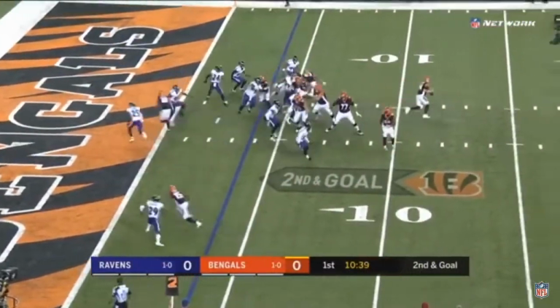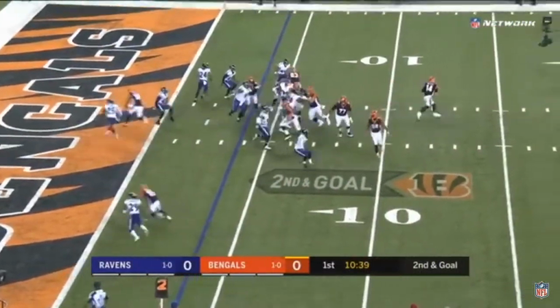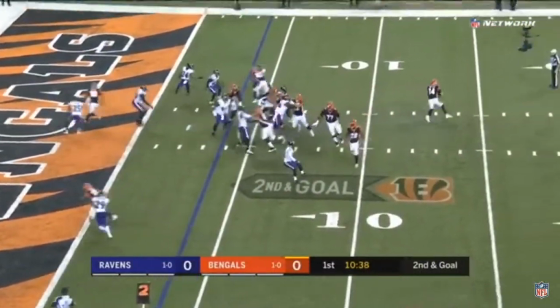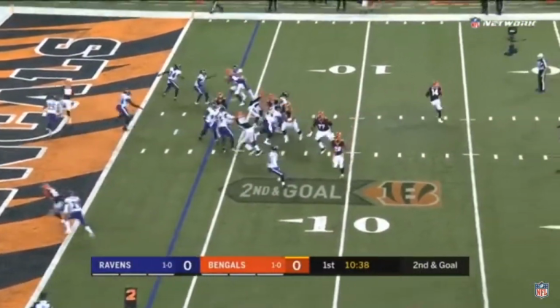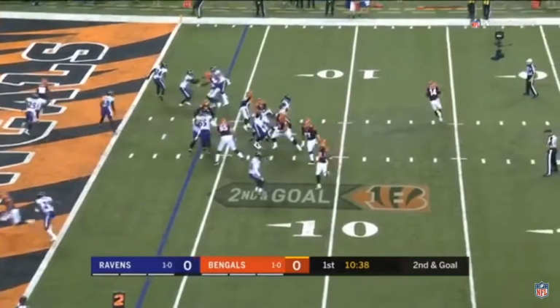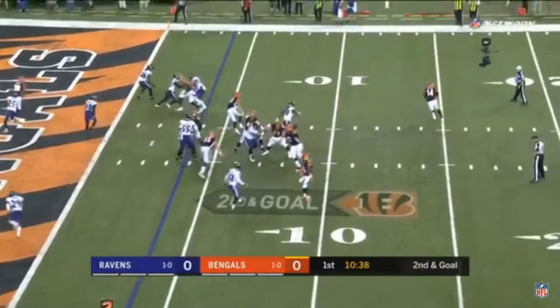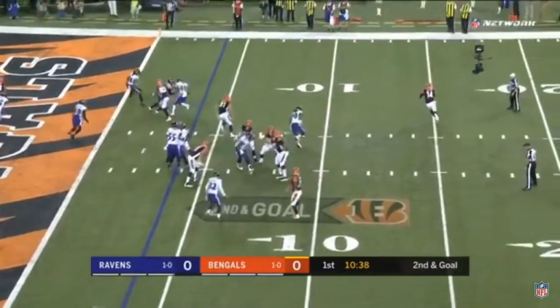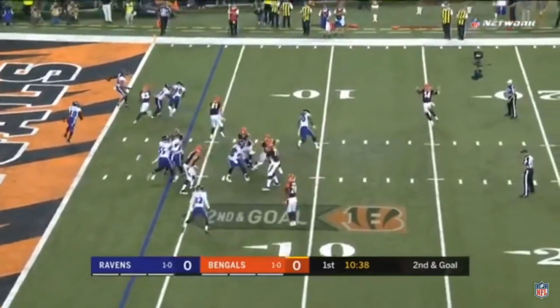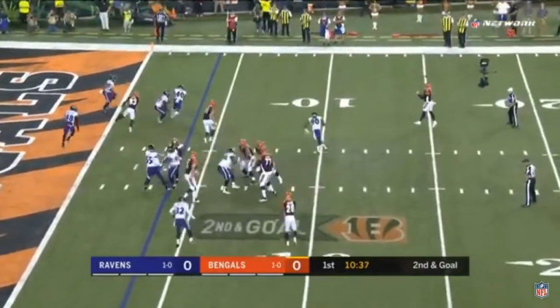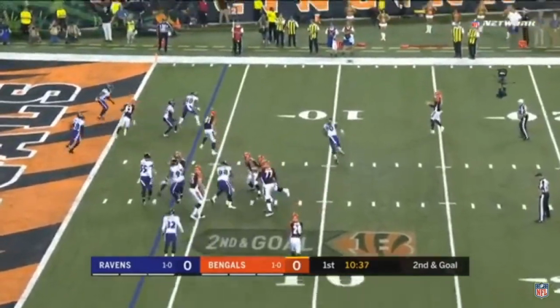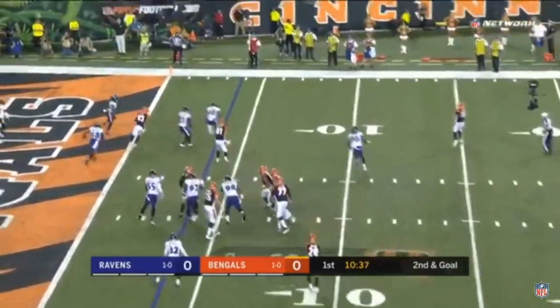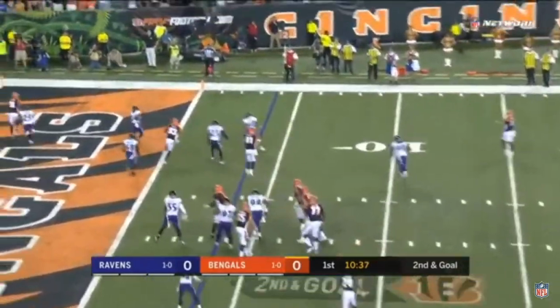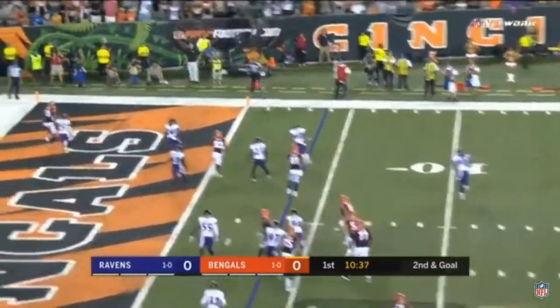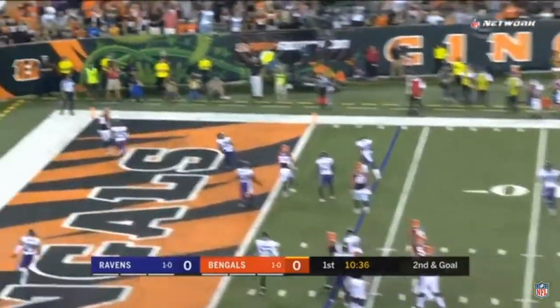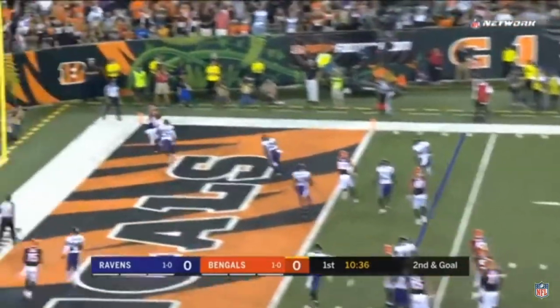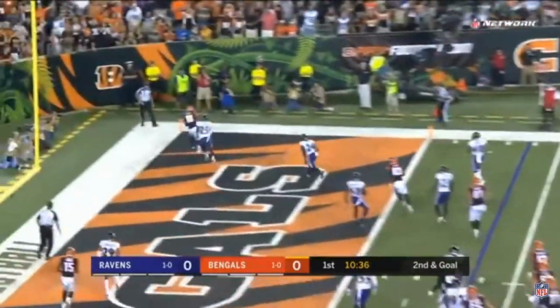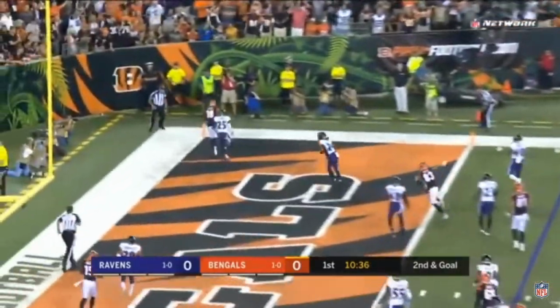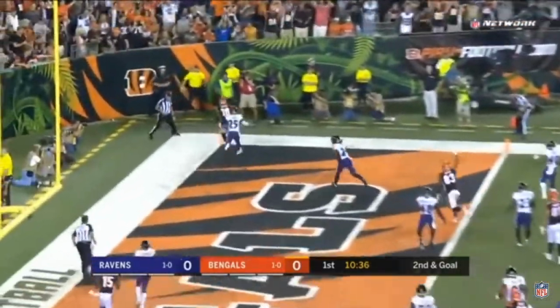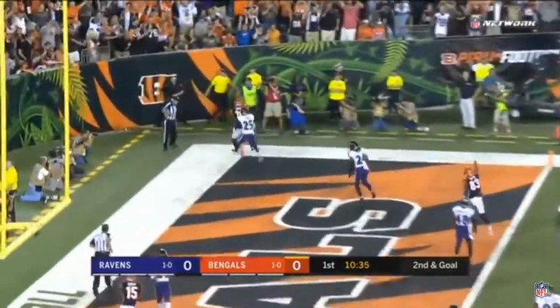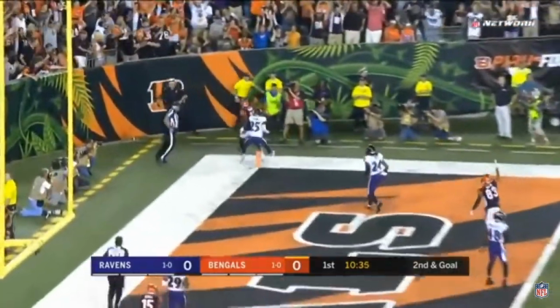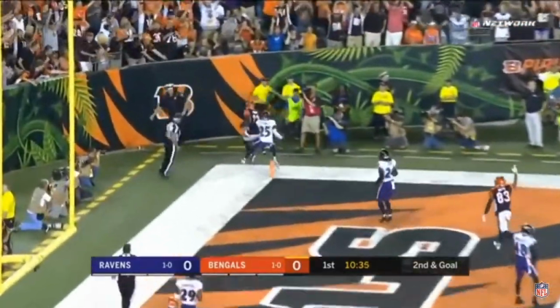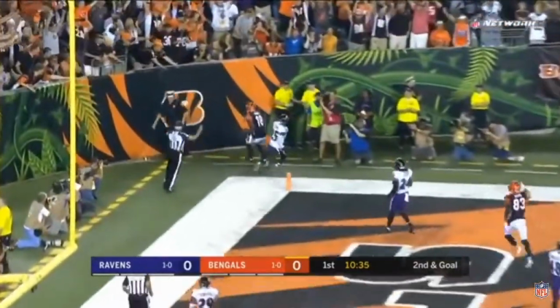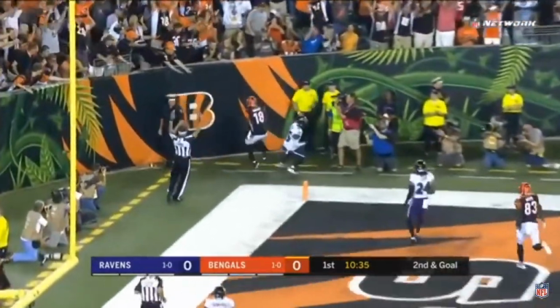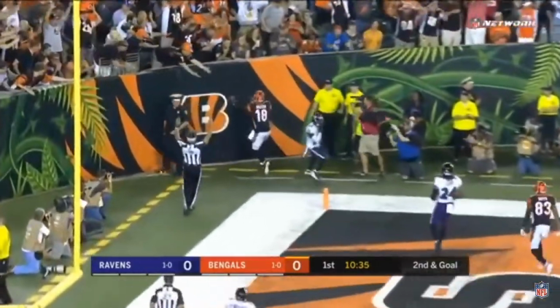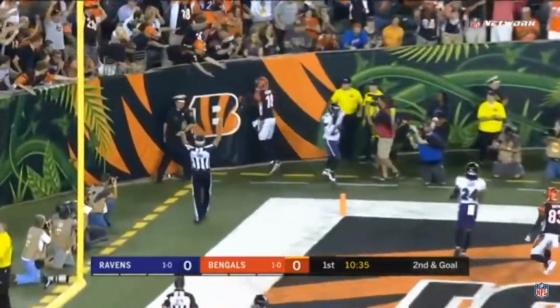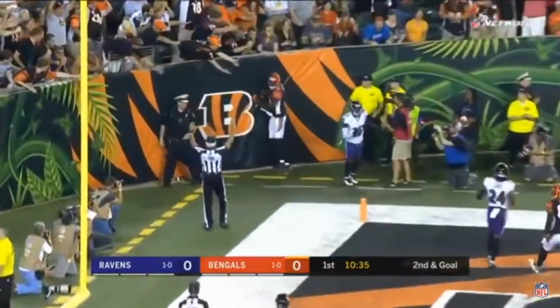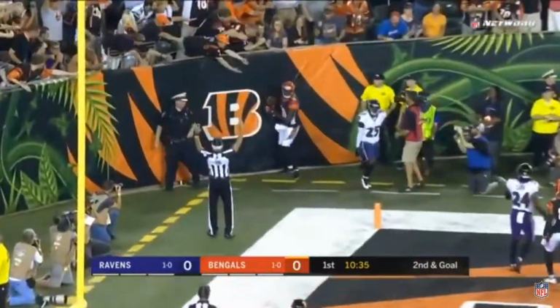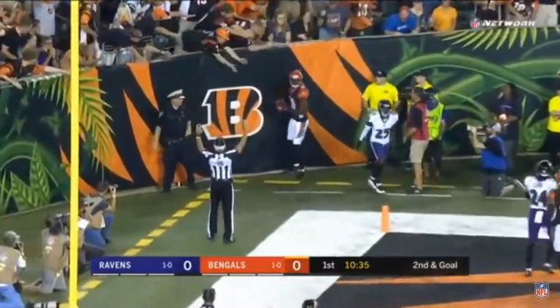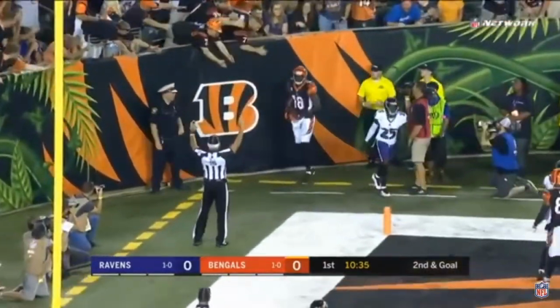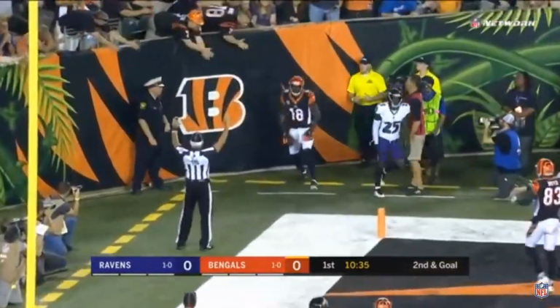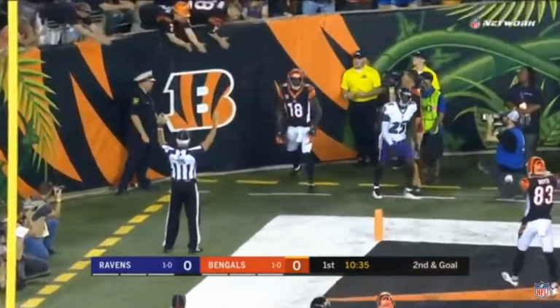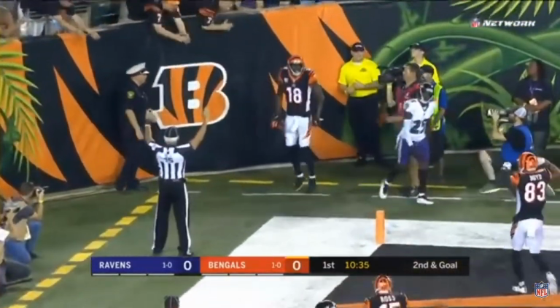Big toss! Big toss. Dalton to his right, end zone. Touchdown! A.J. Green!